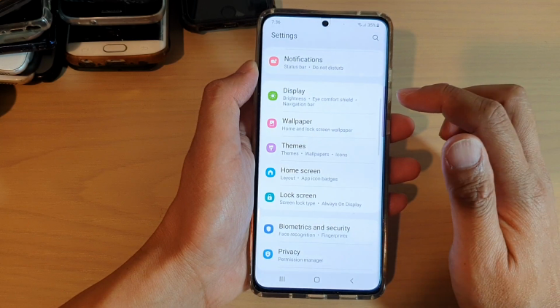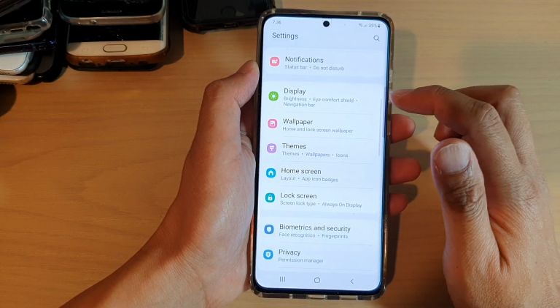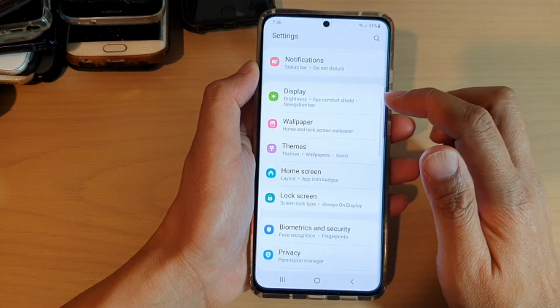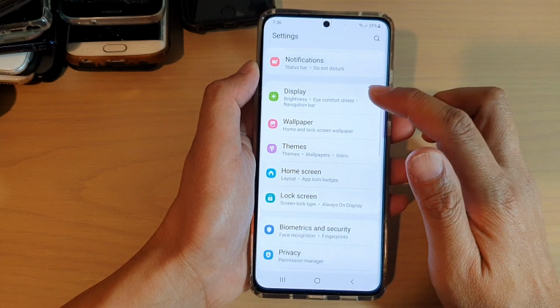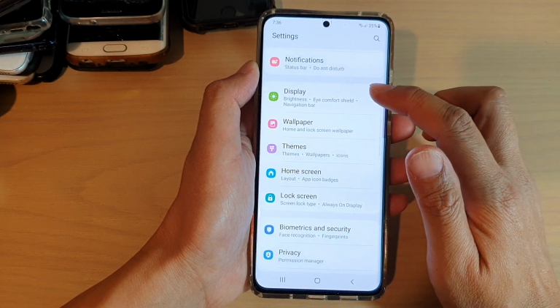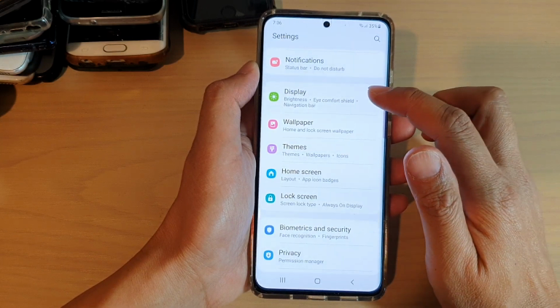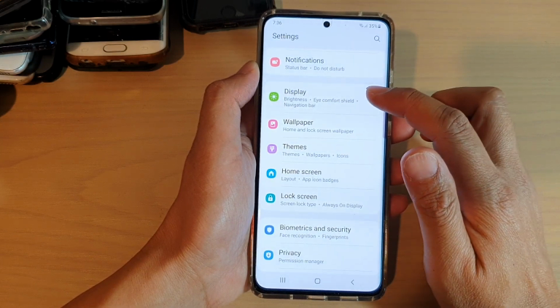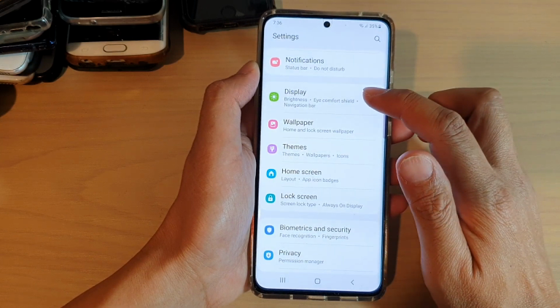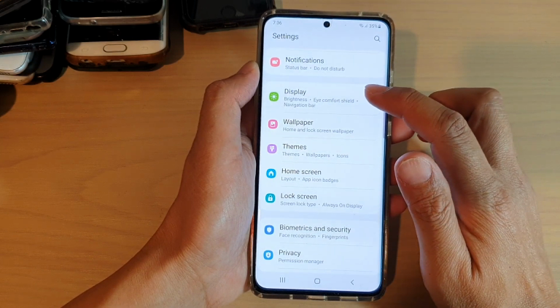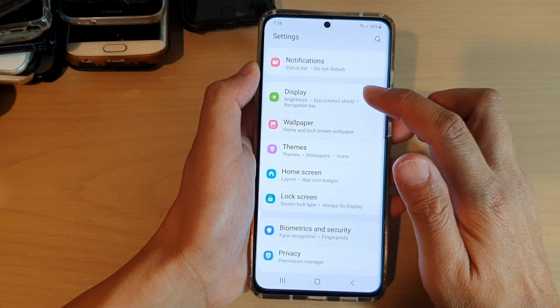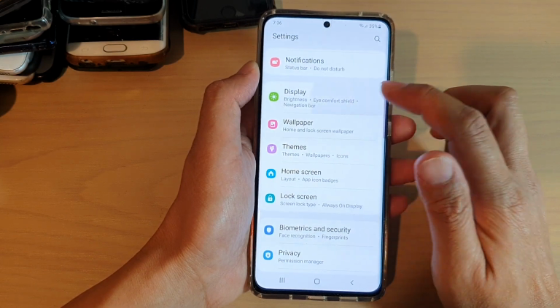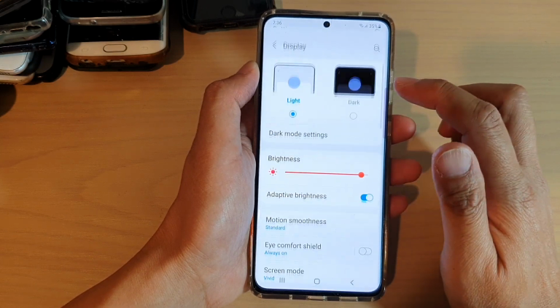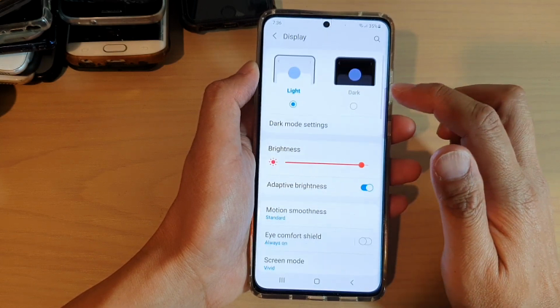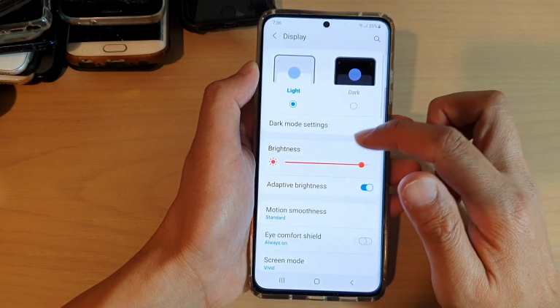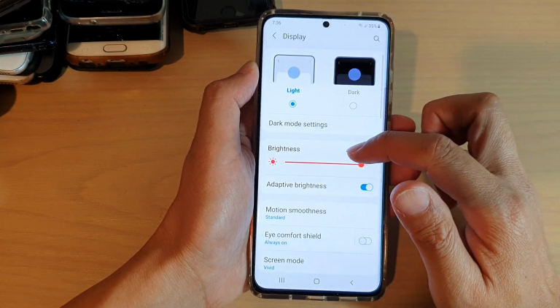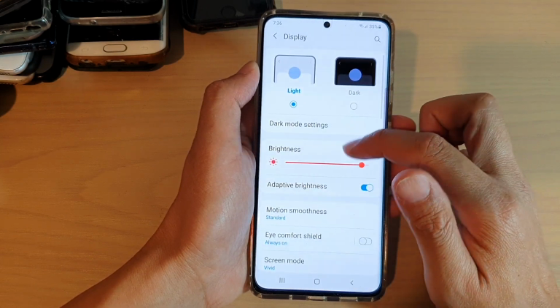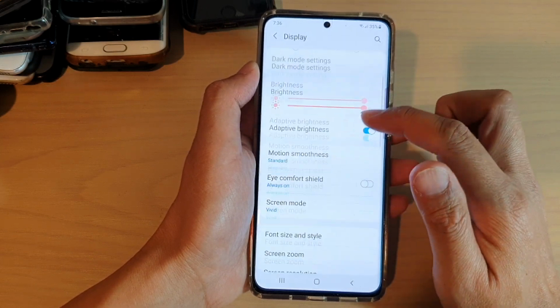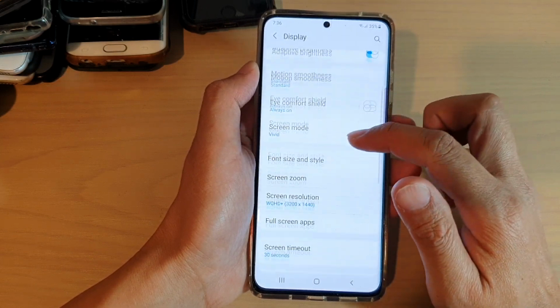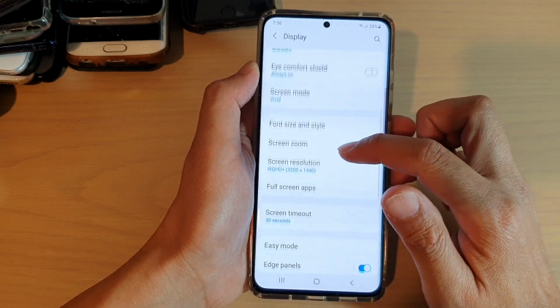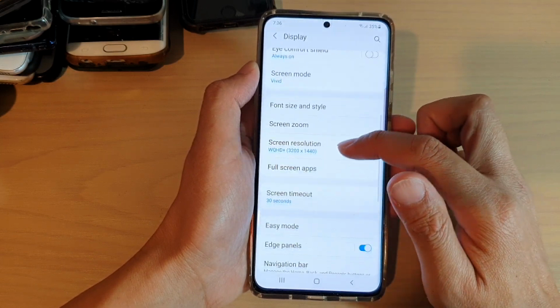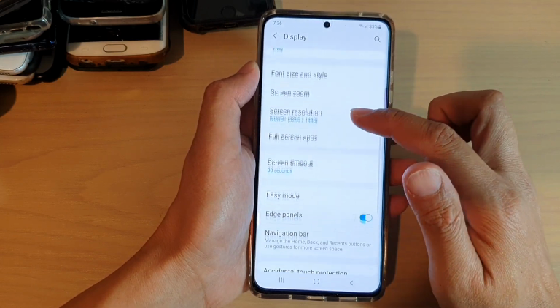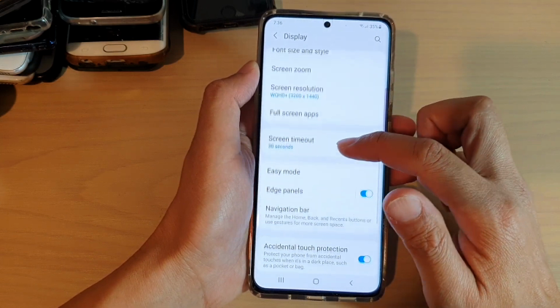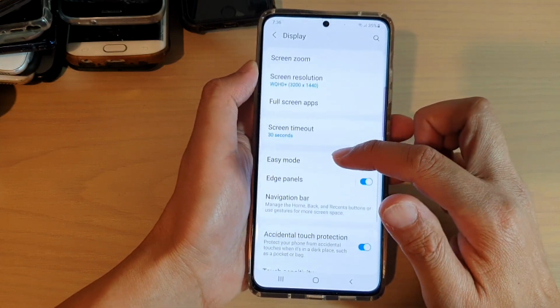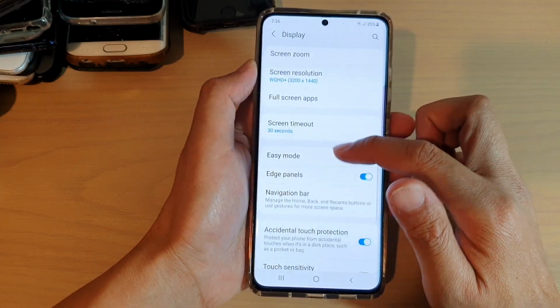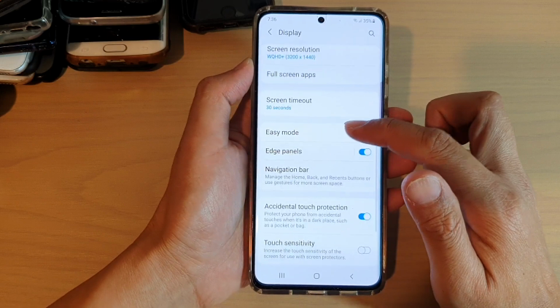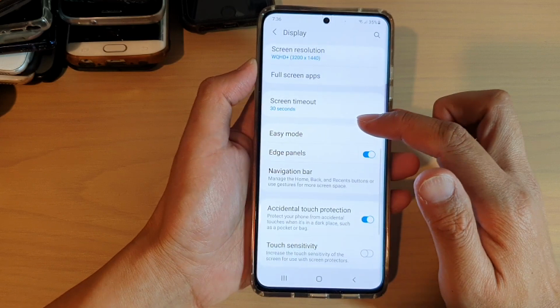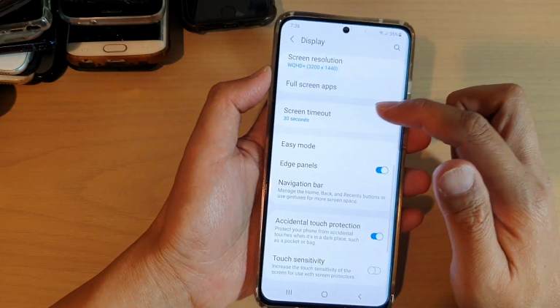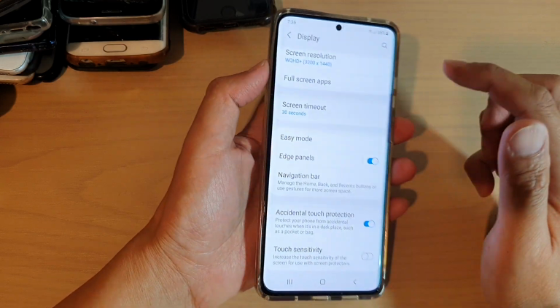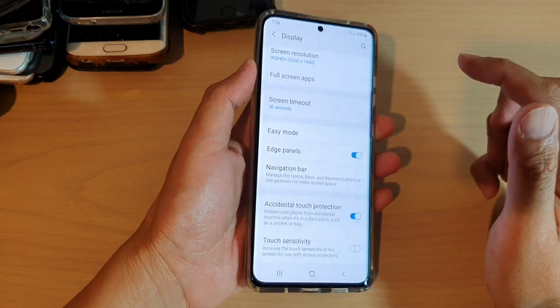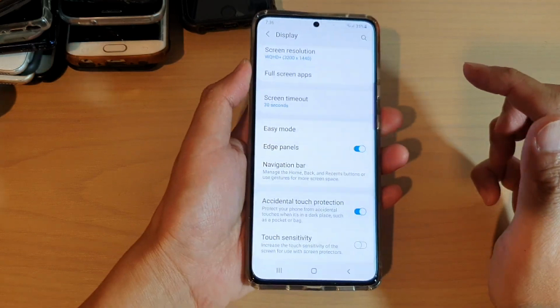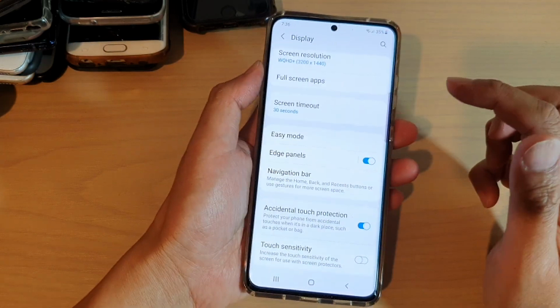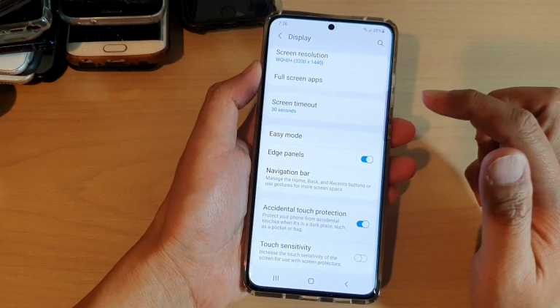Then, go down and tap on Display. Next, swipe down and tap on Edge Panels.